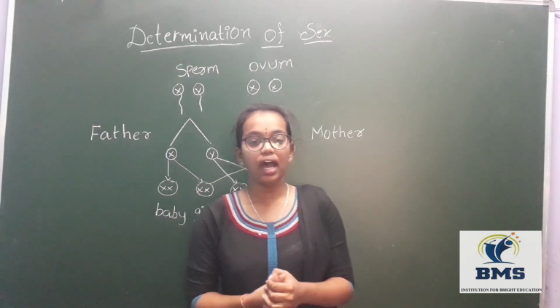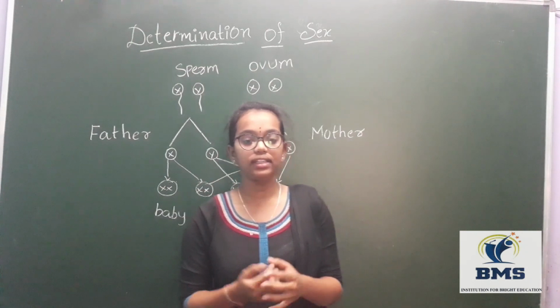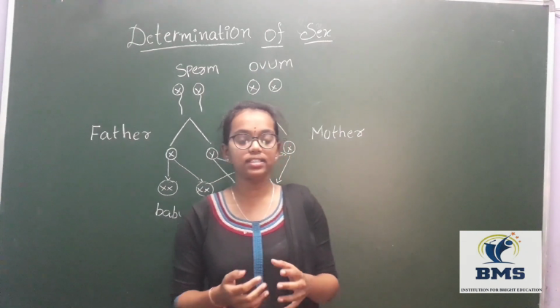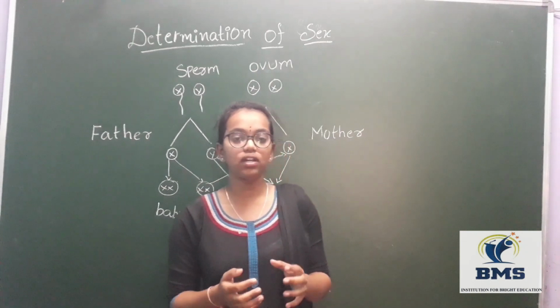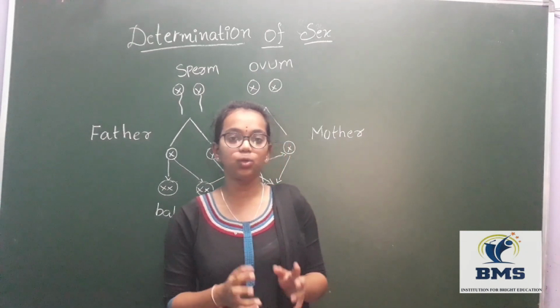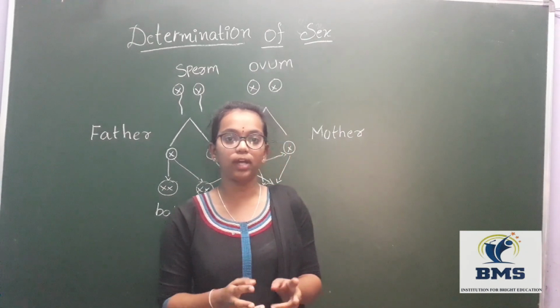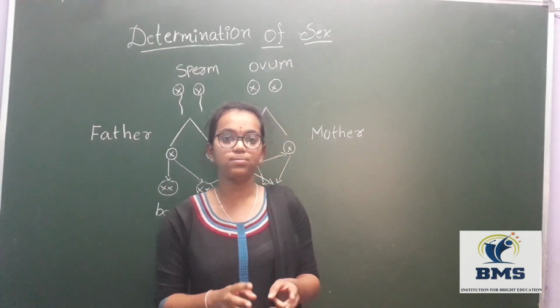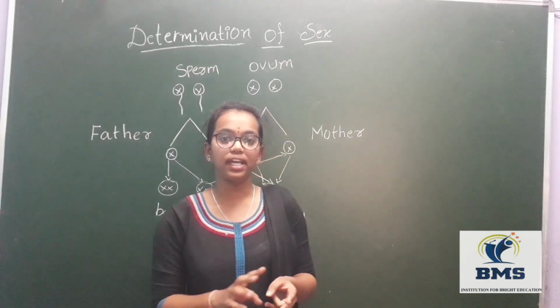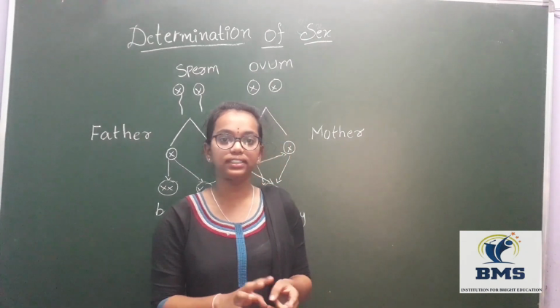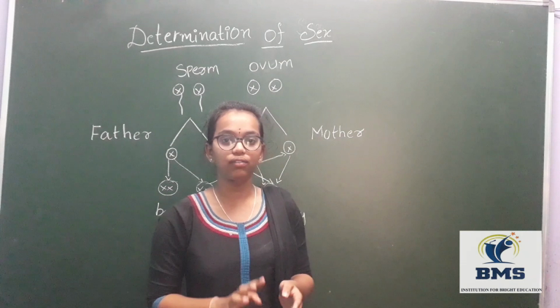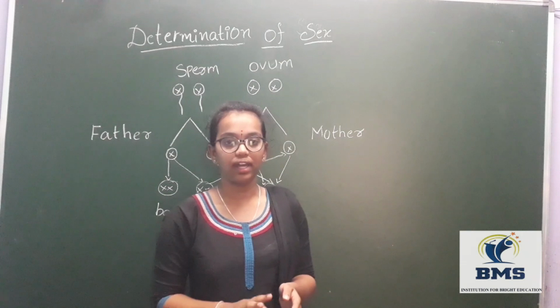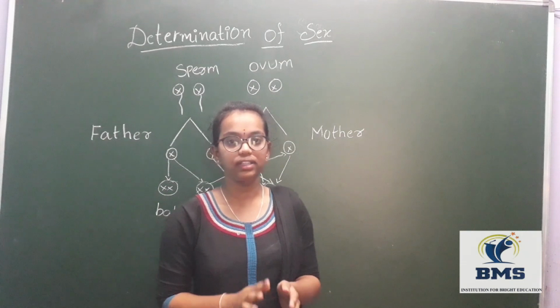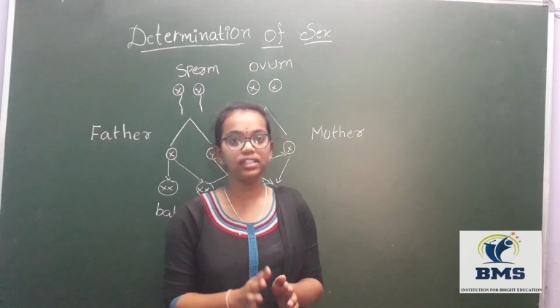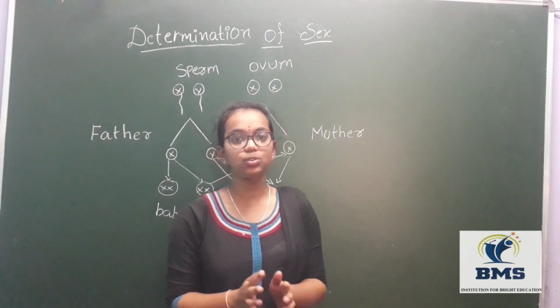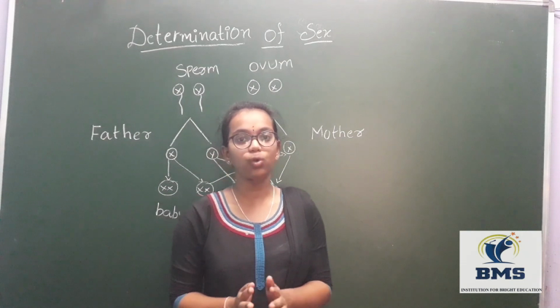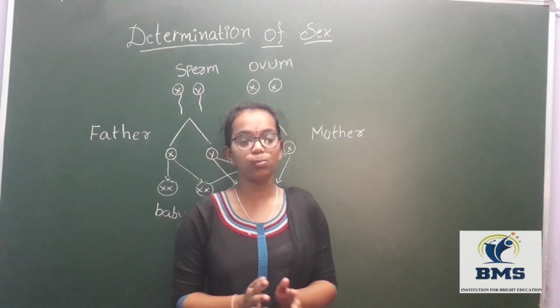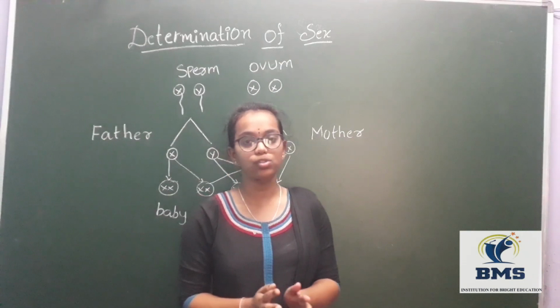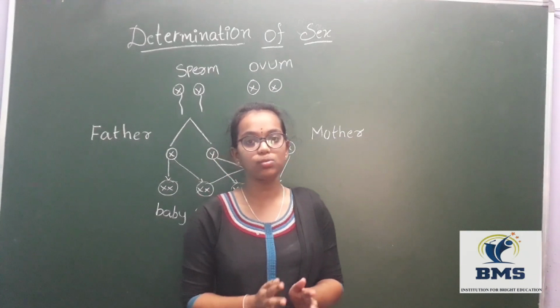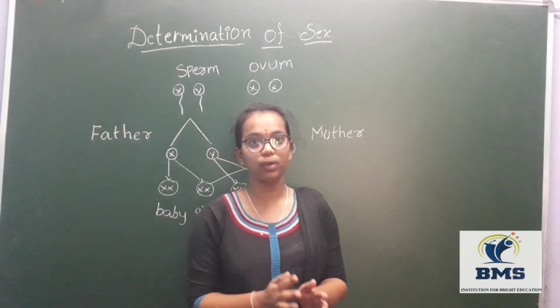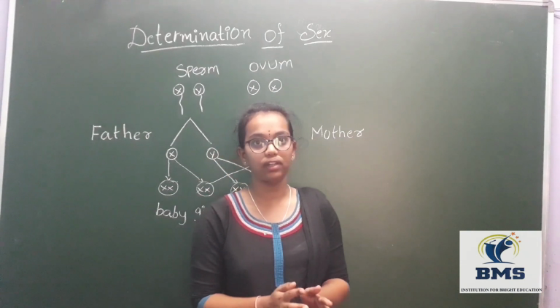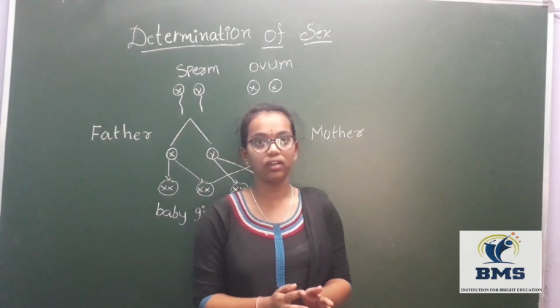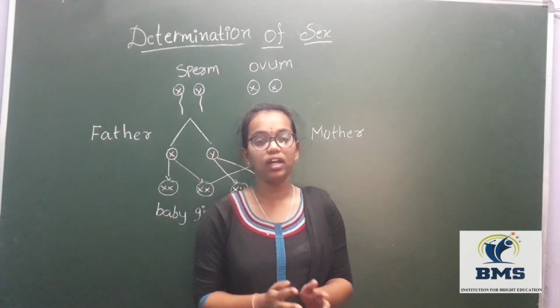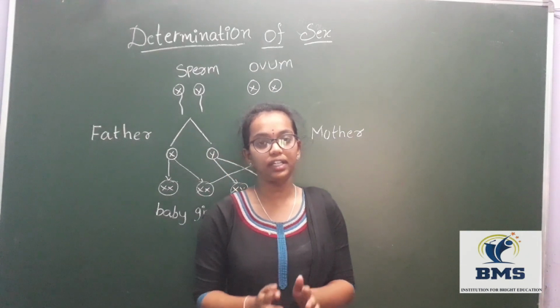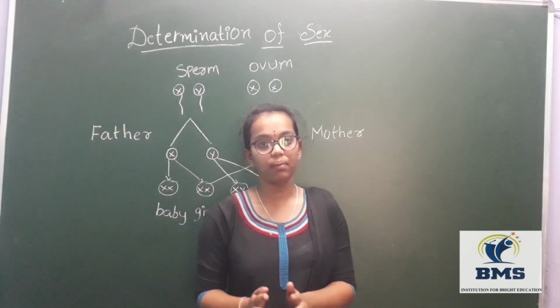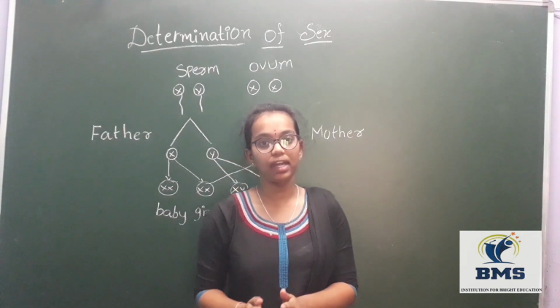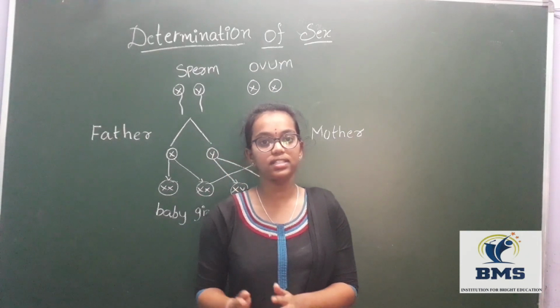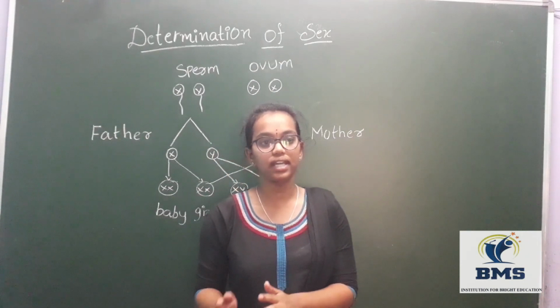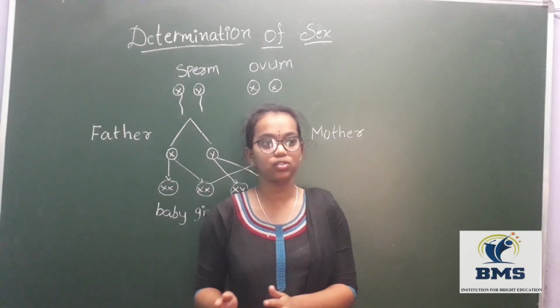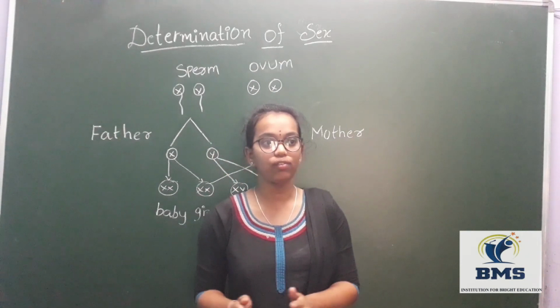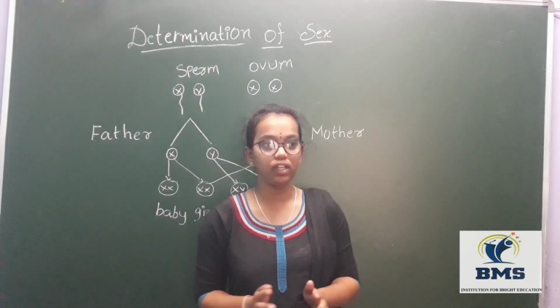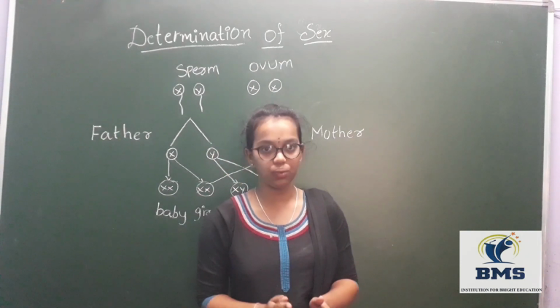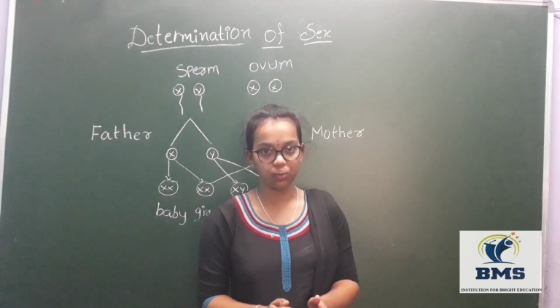The sex chromosomes are of two types: X and Y. These two chromosomes together determine the sex of an individual.